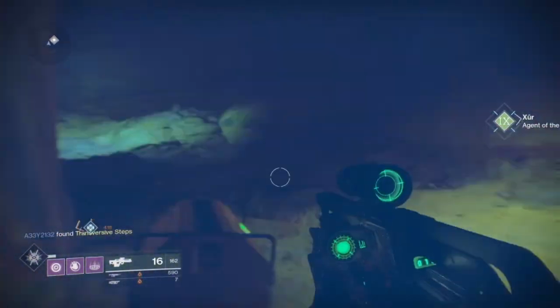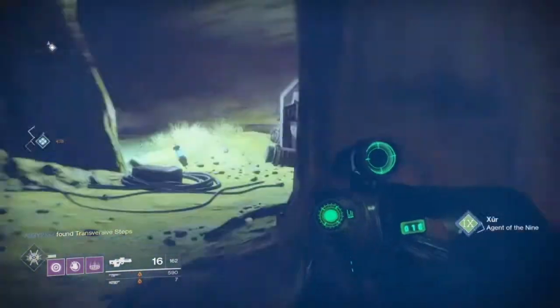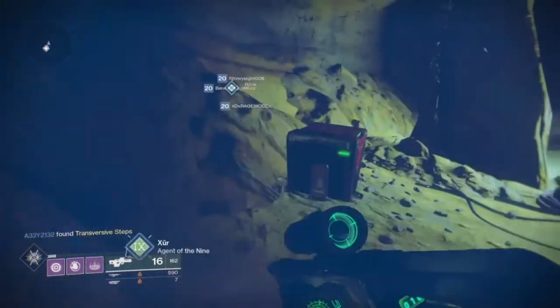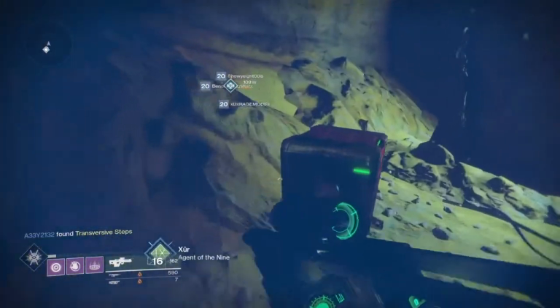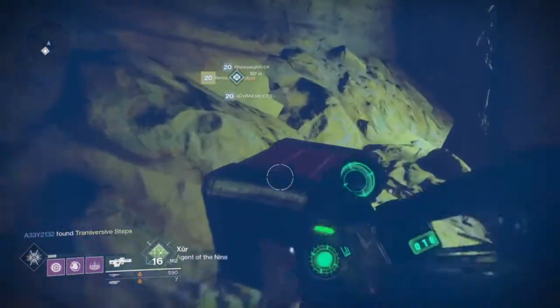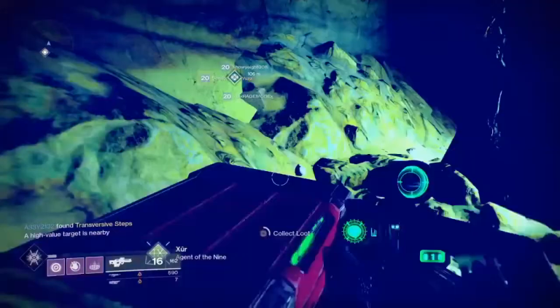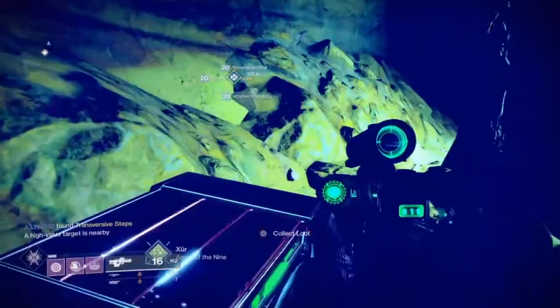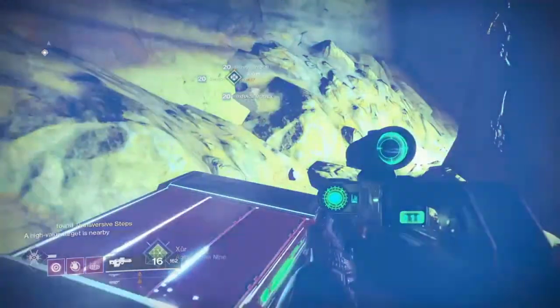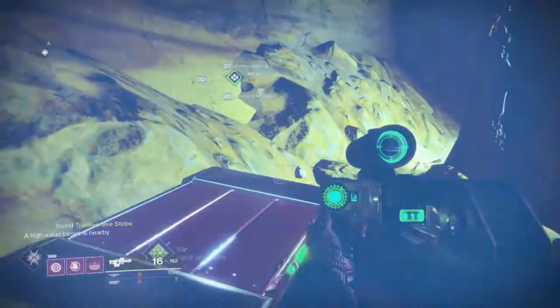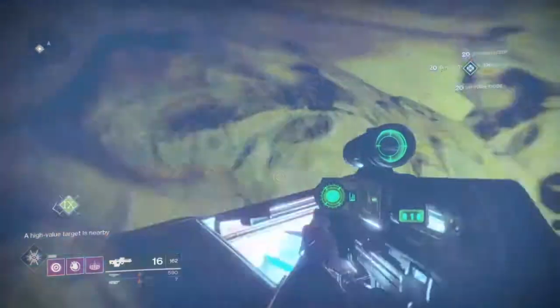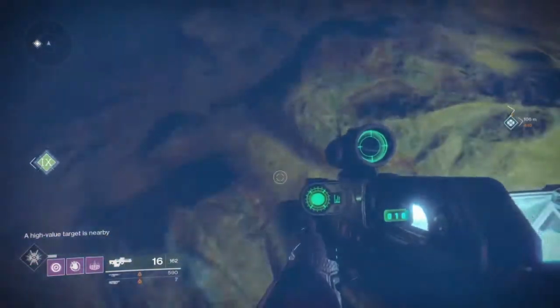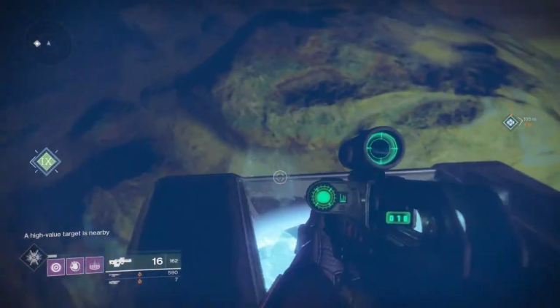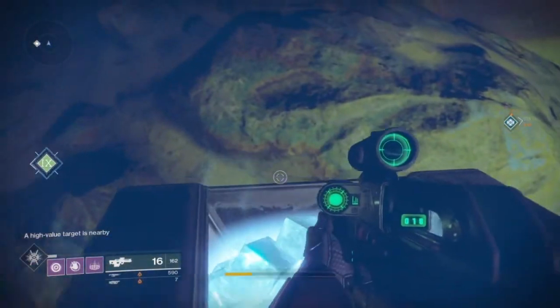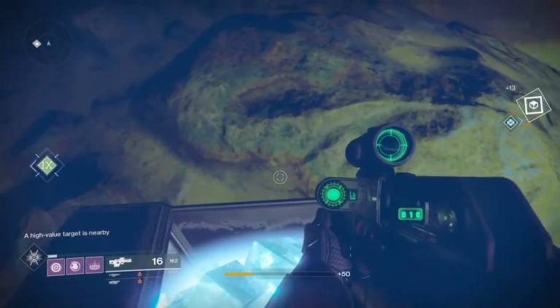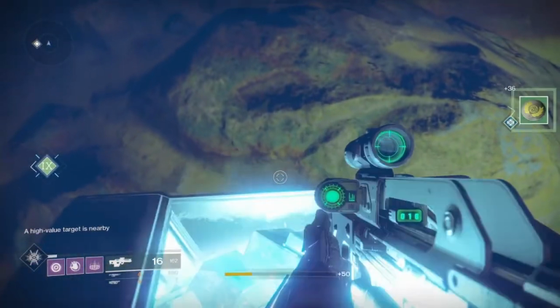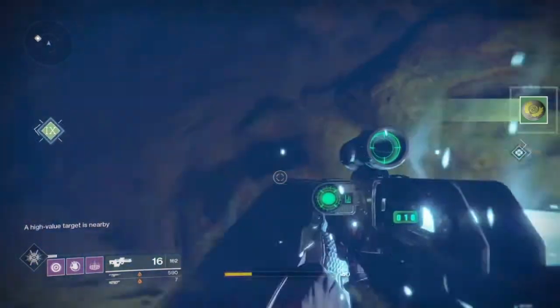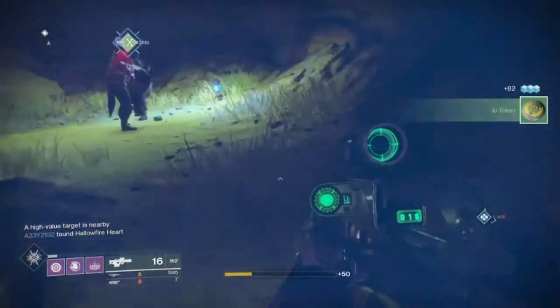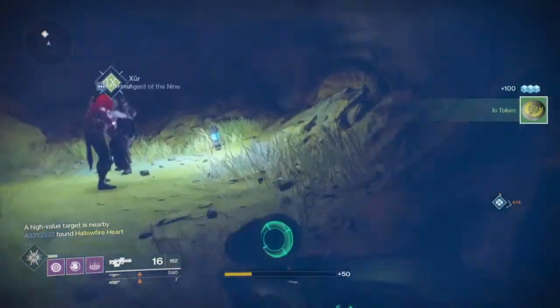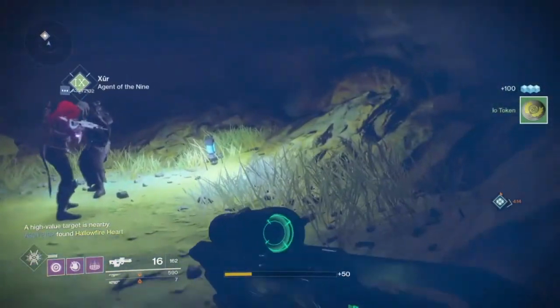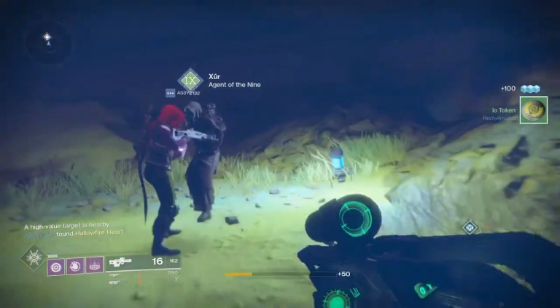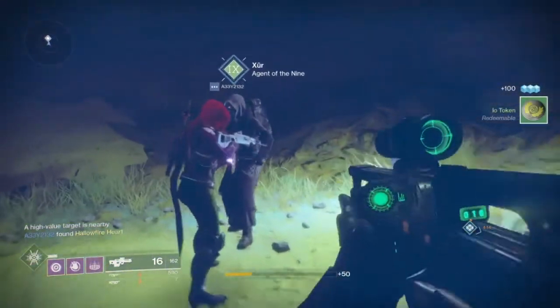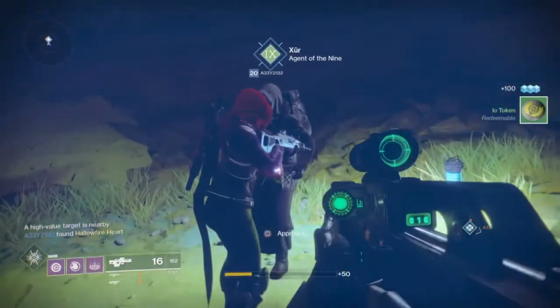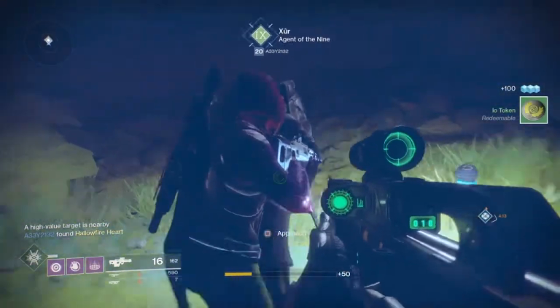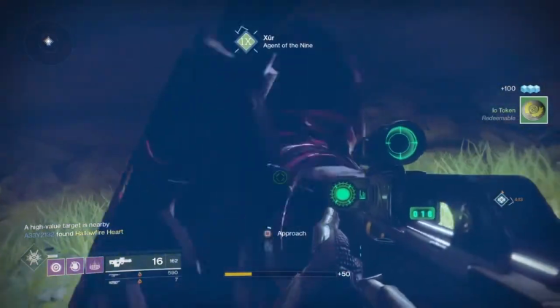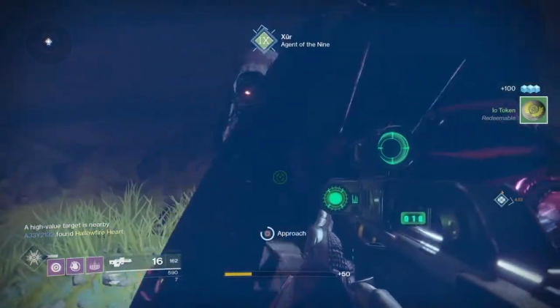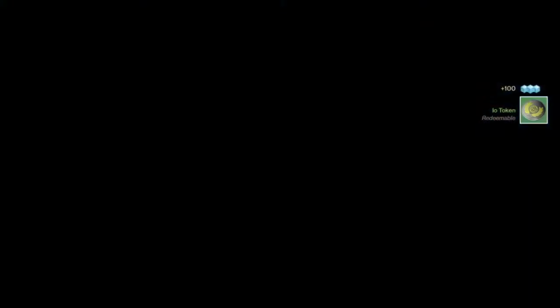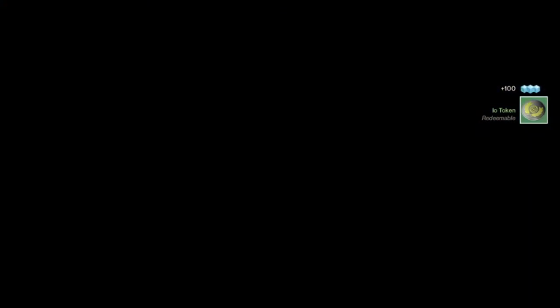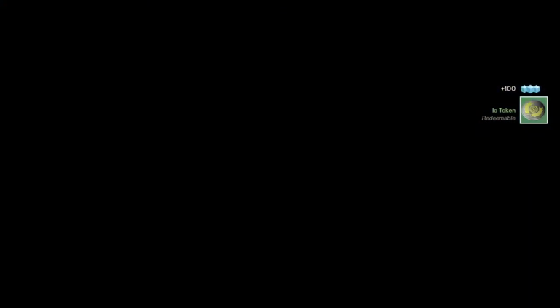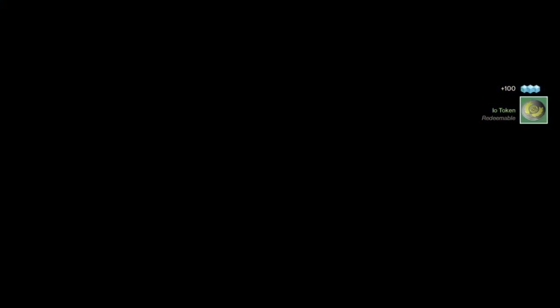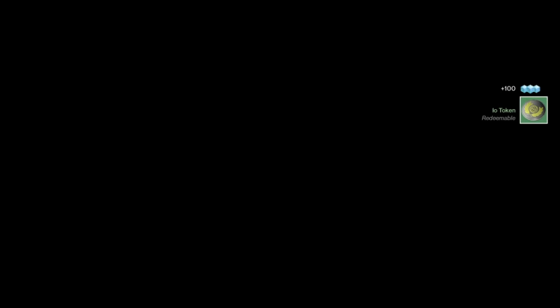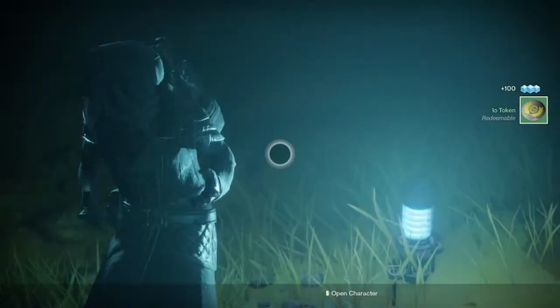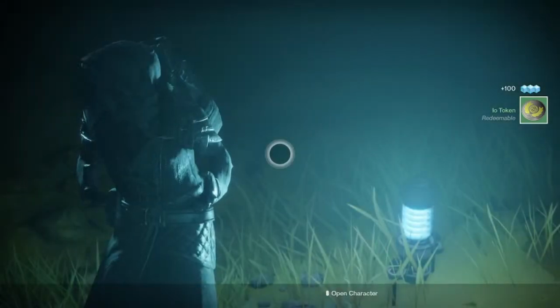There's a chest here, I'll open this quickly. What am I gonna get? Tokens and some Glimmer. Let's see what Xur has this week.